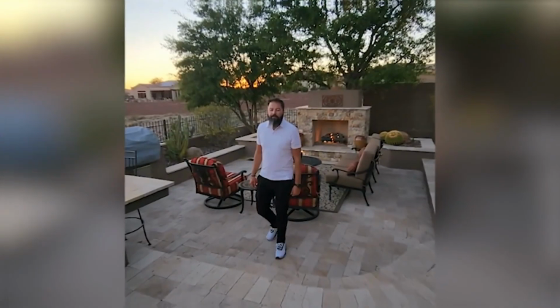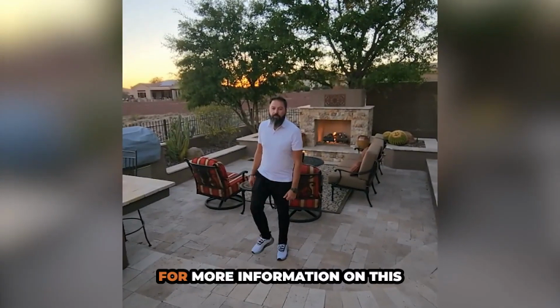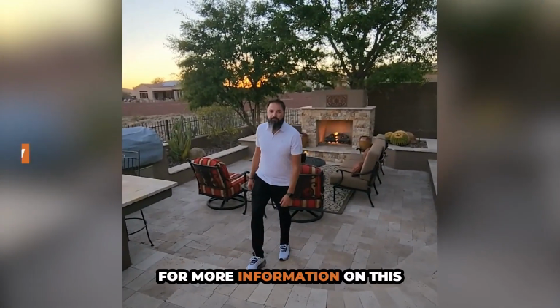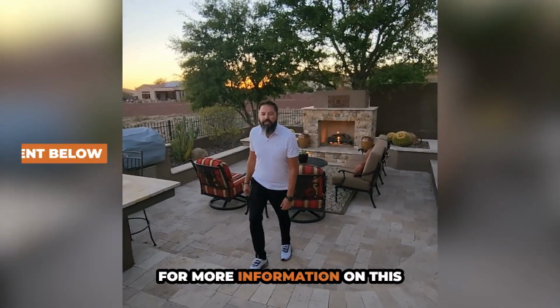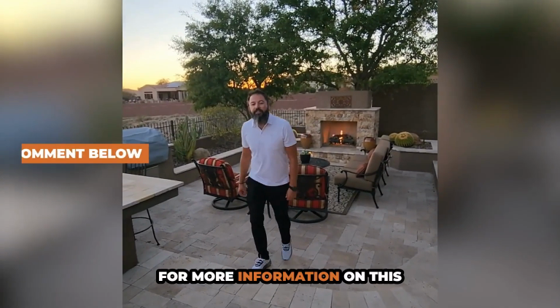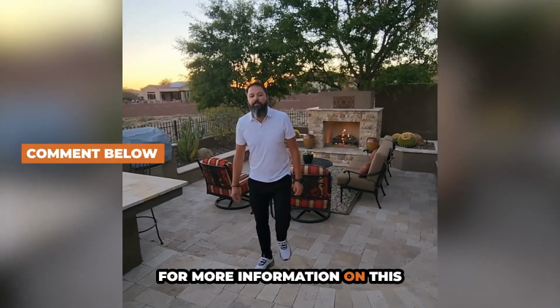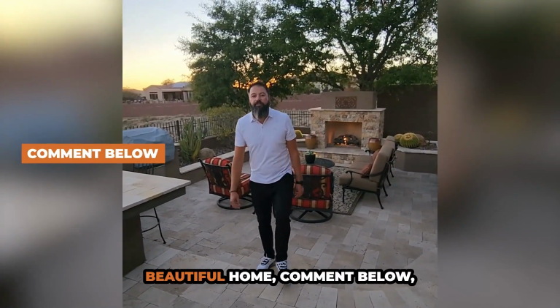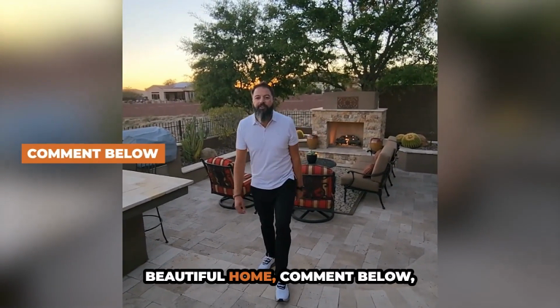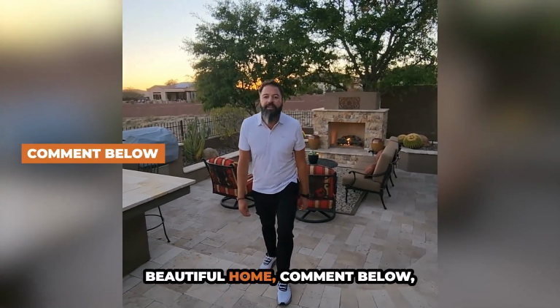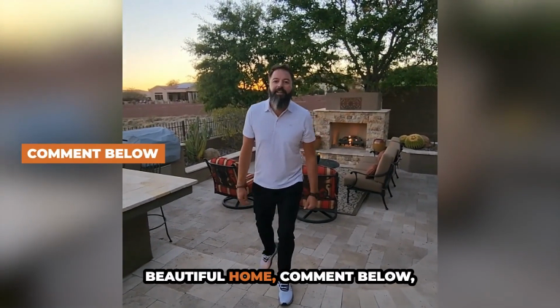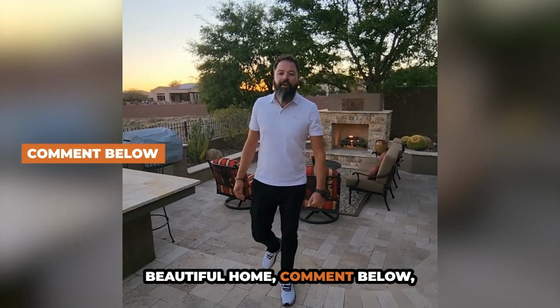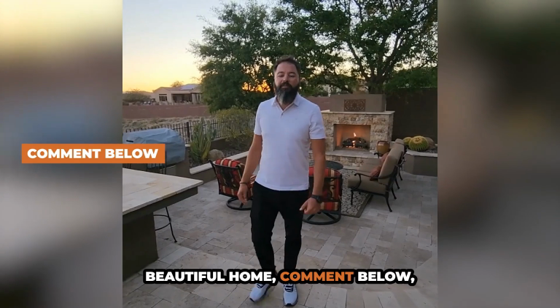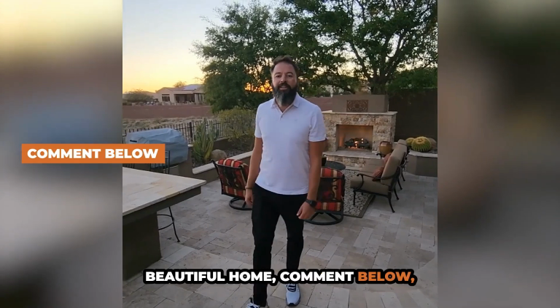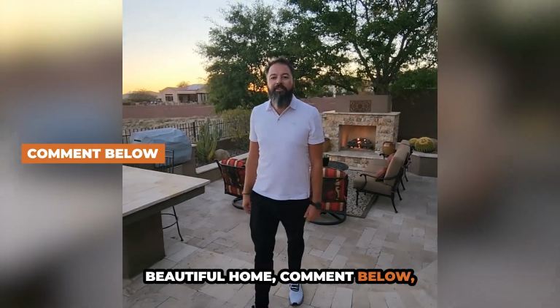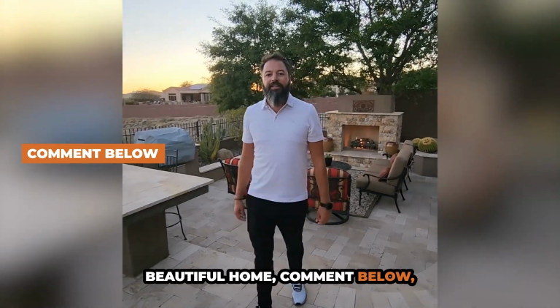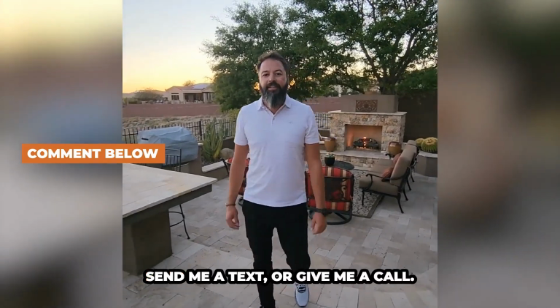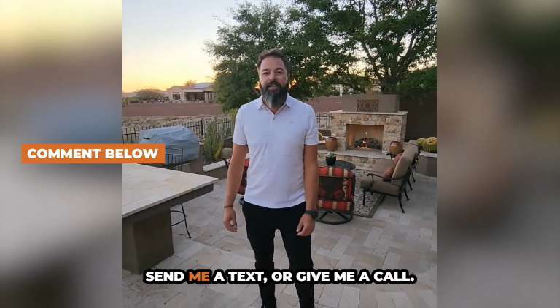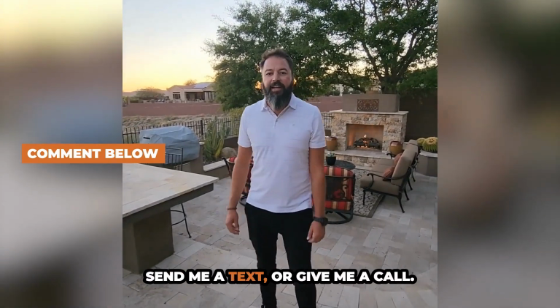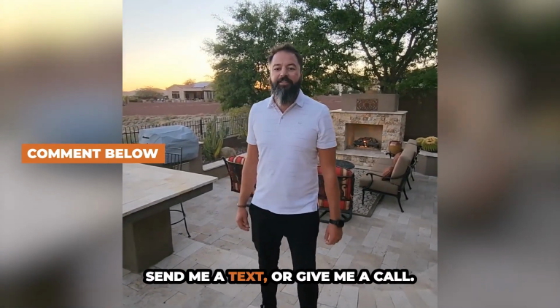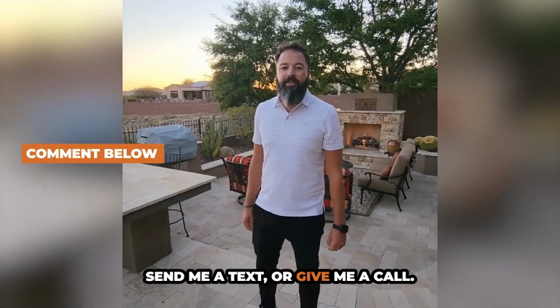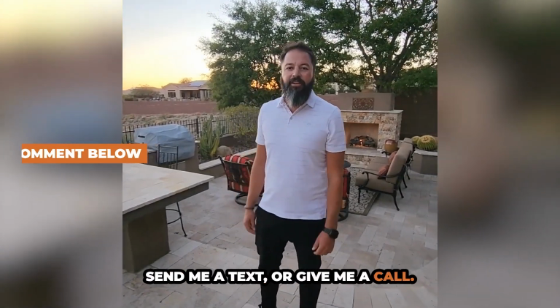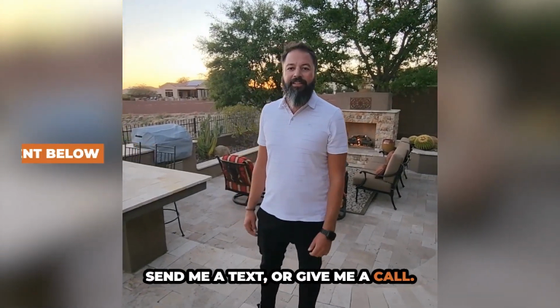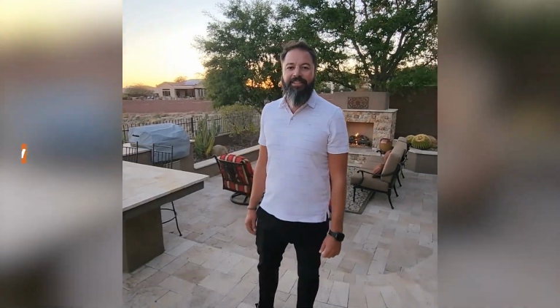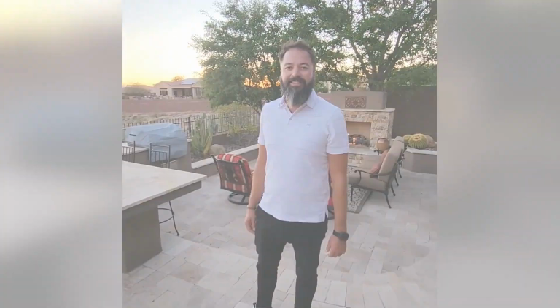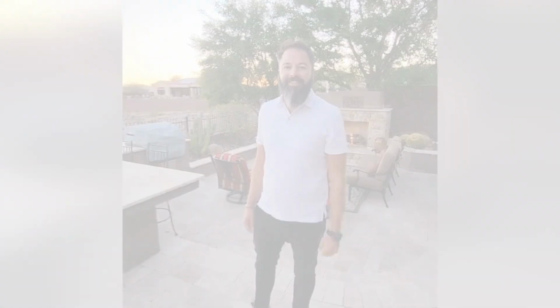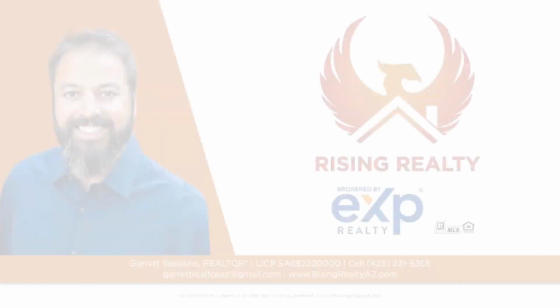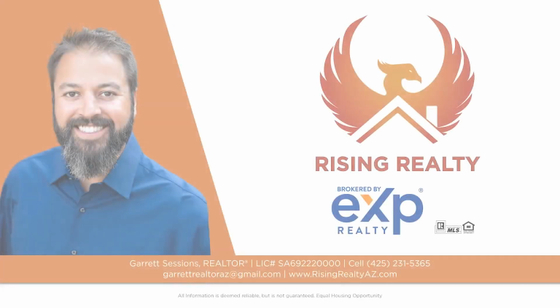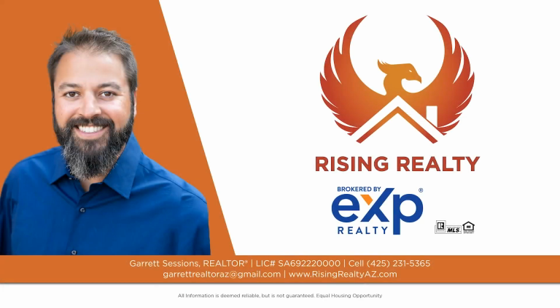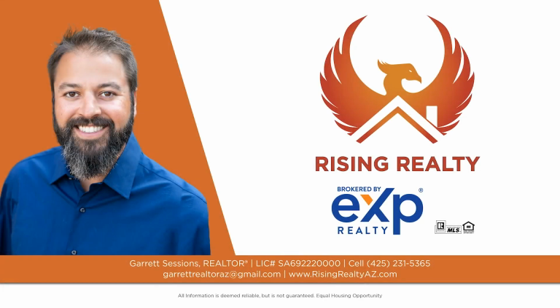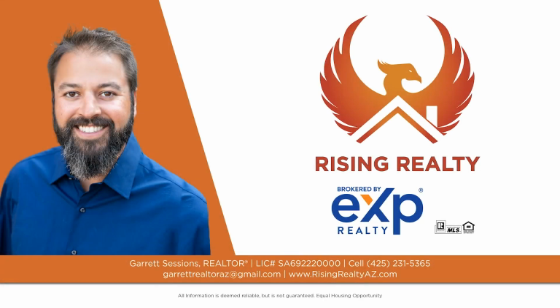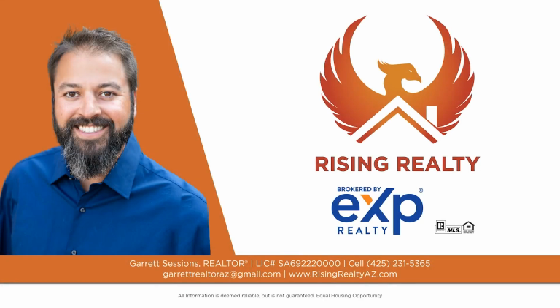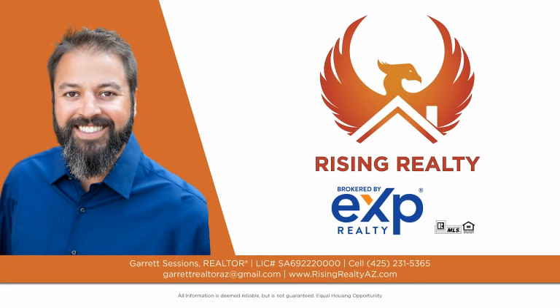For more information on this beautiful home, comment below, send me a text, or give me a call. We'll see you next time.